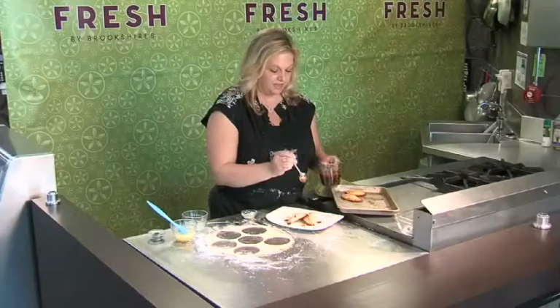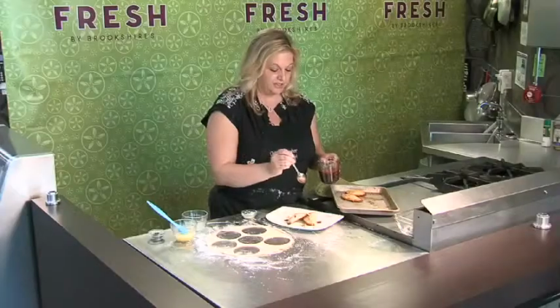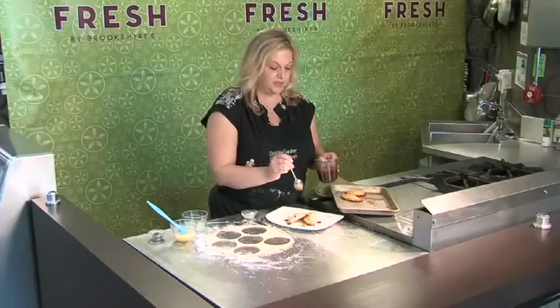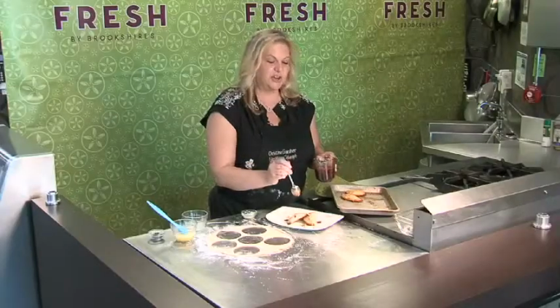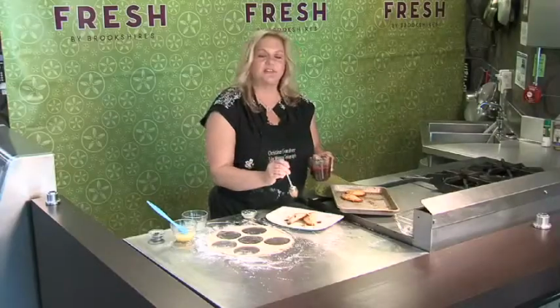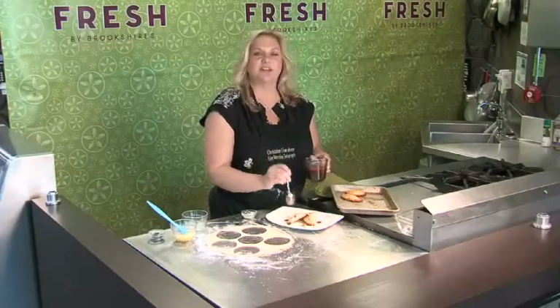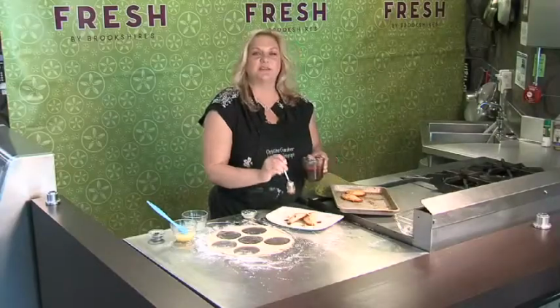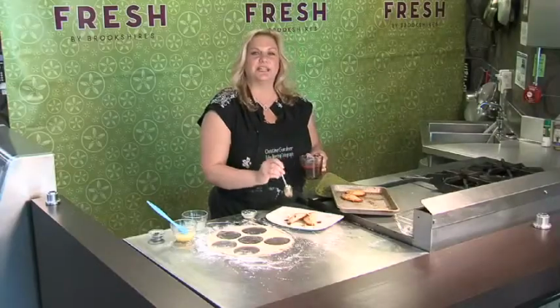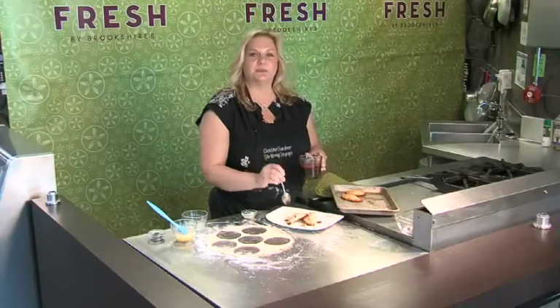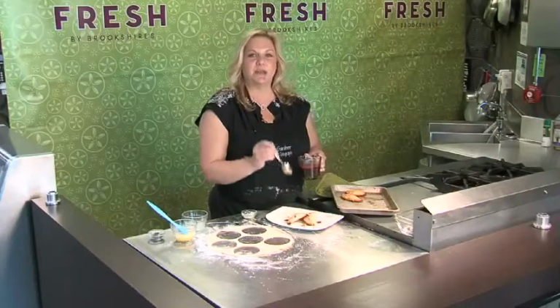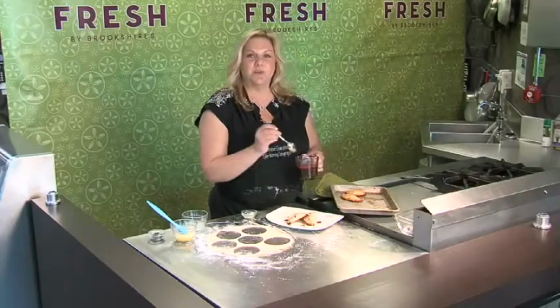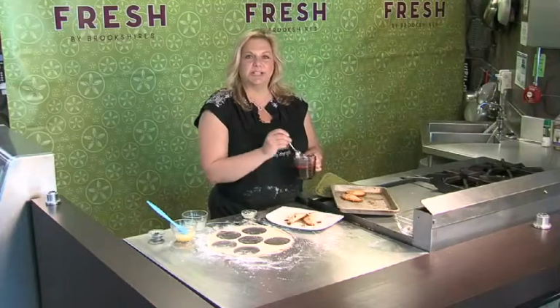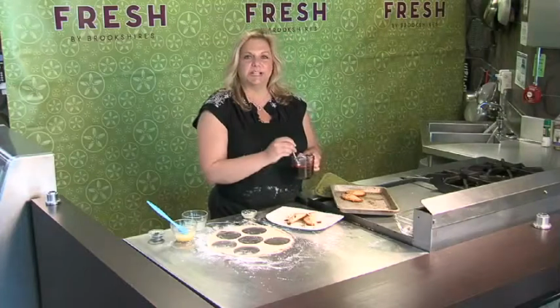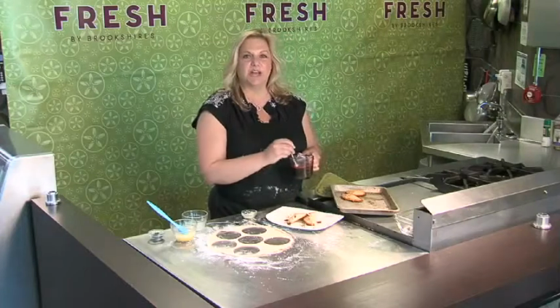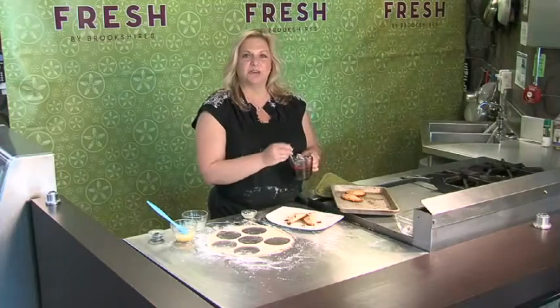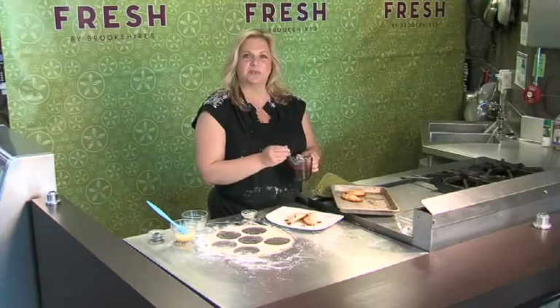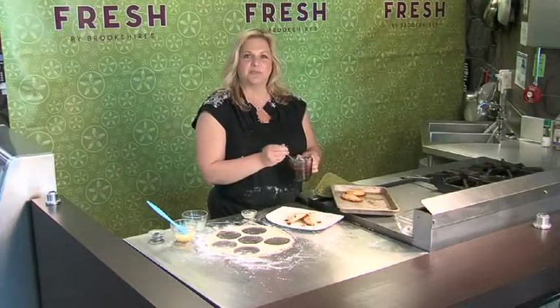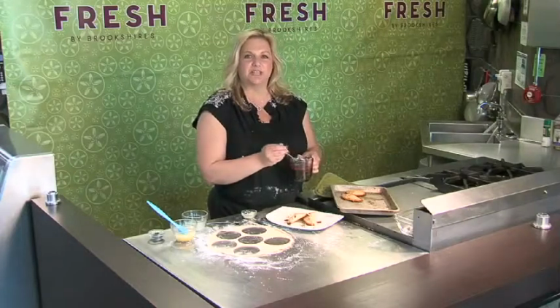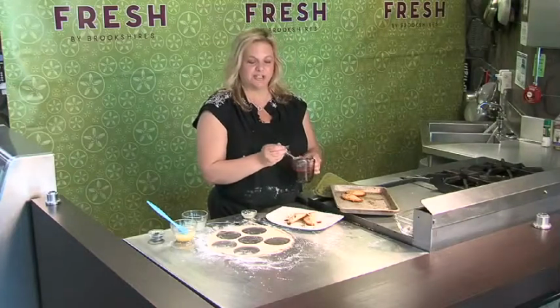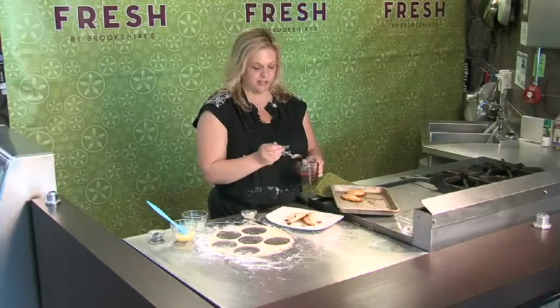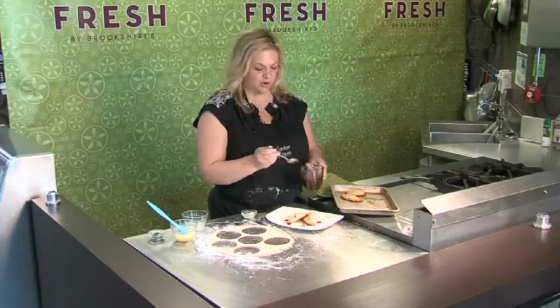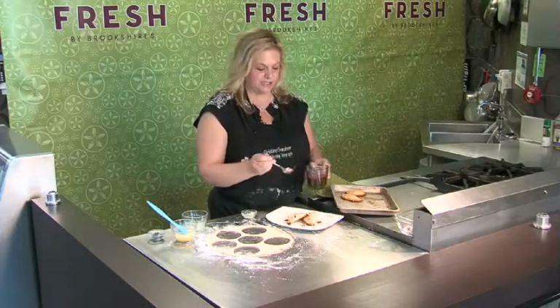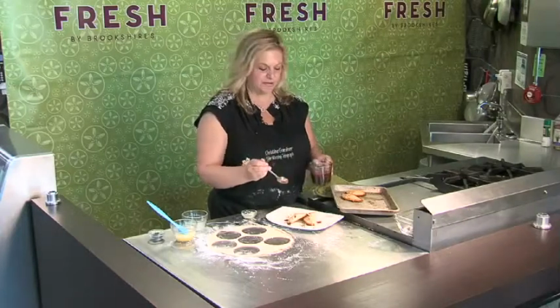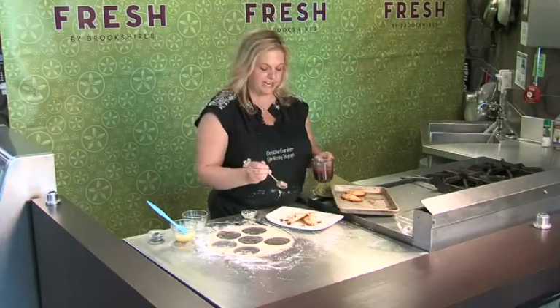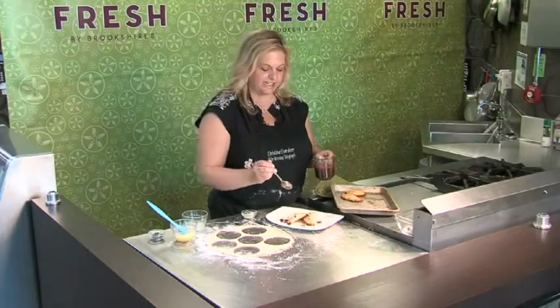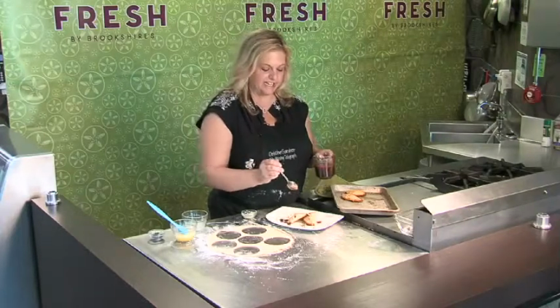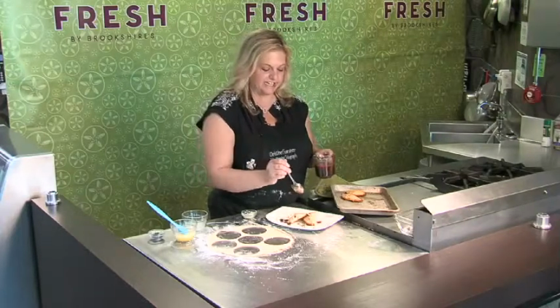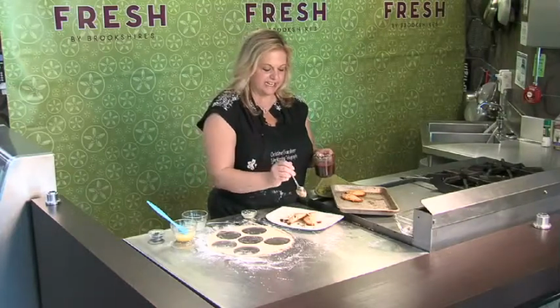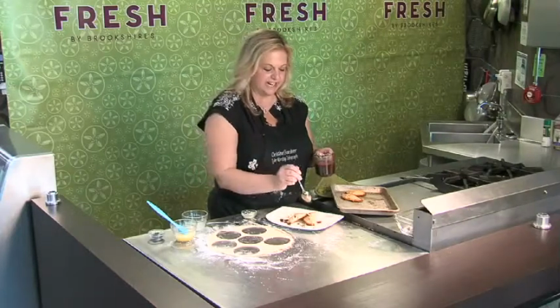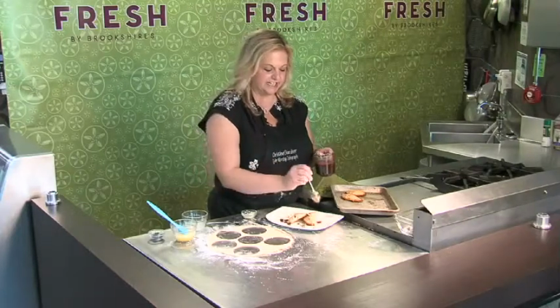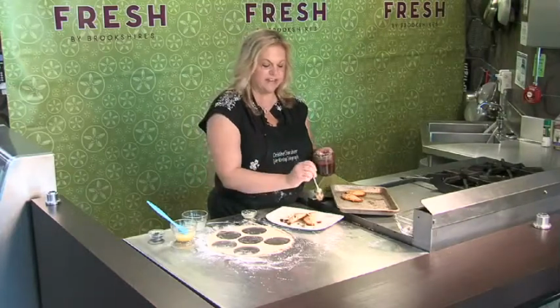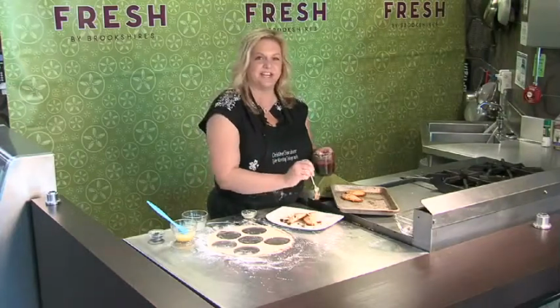You can find this recipe in Wednesday's Tyler Flavors section or on cbs19.tv.